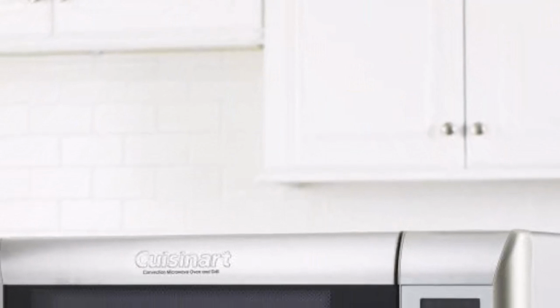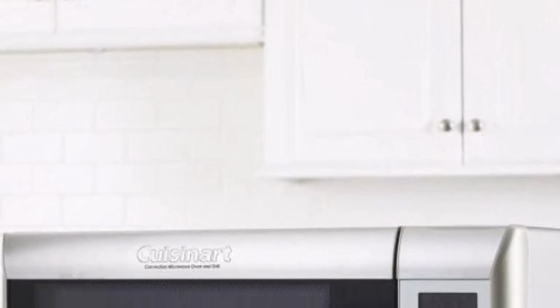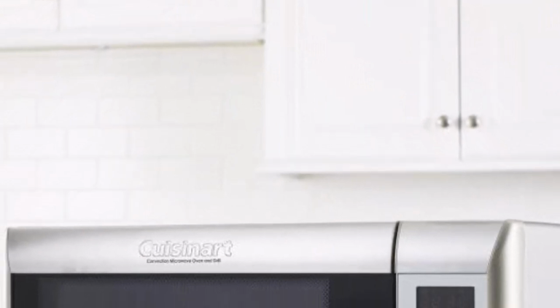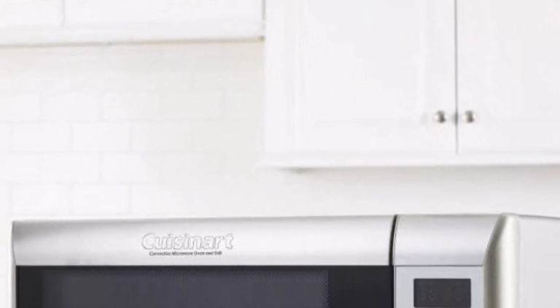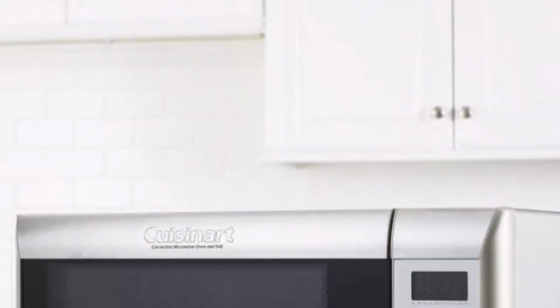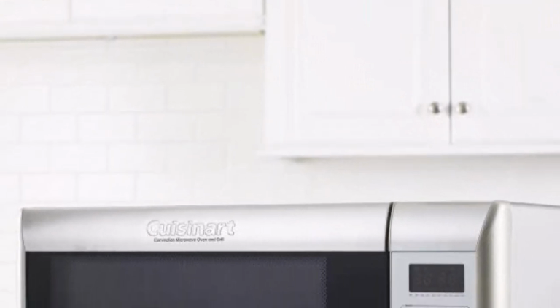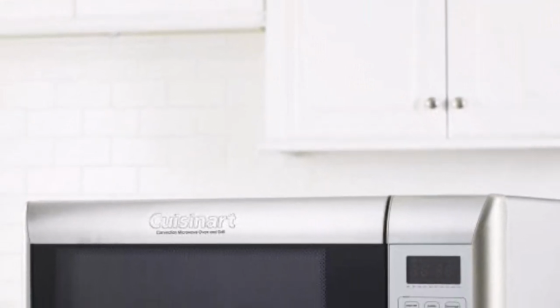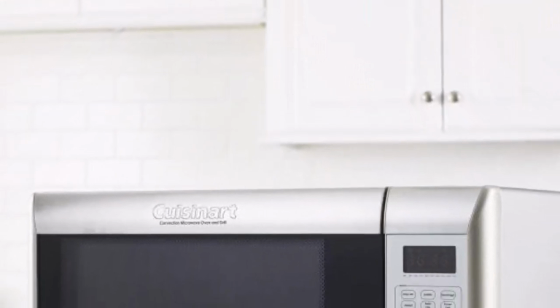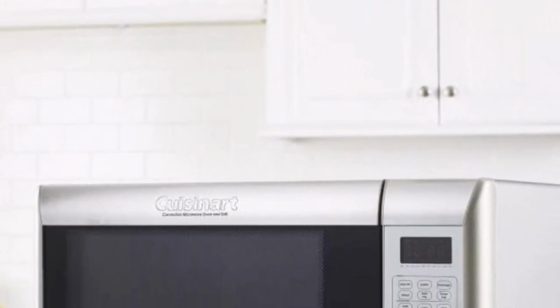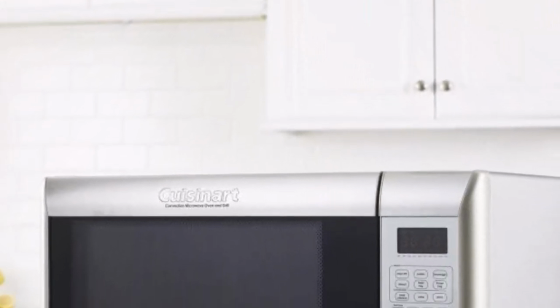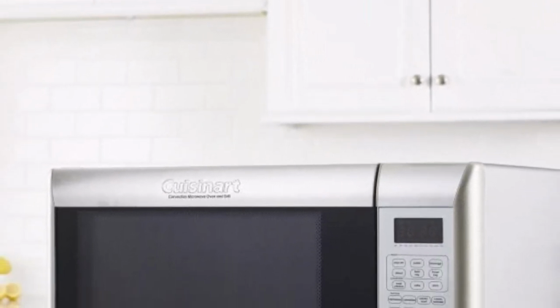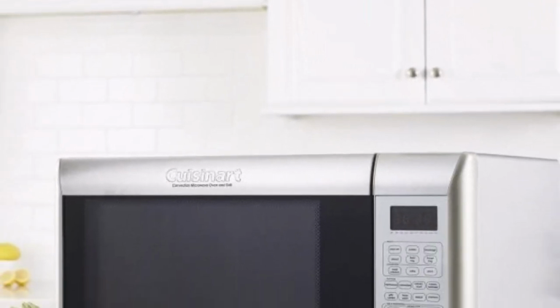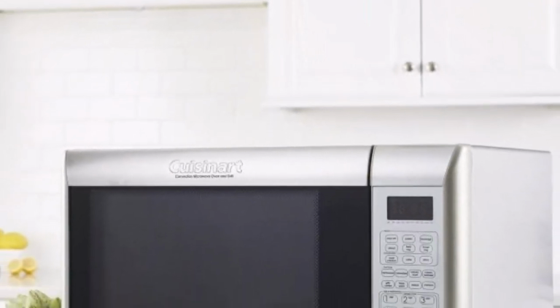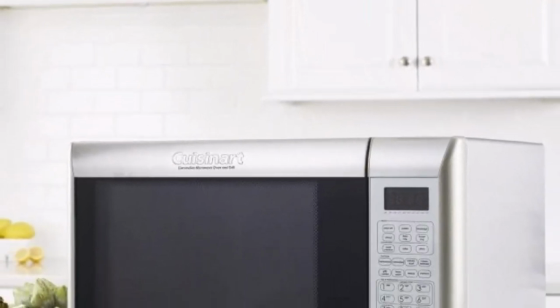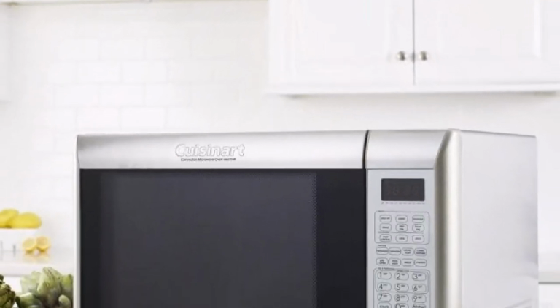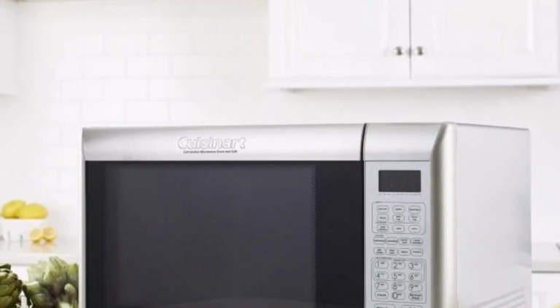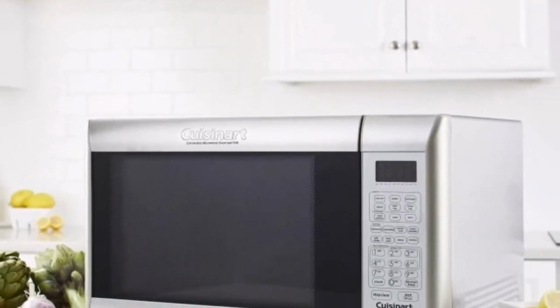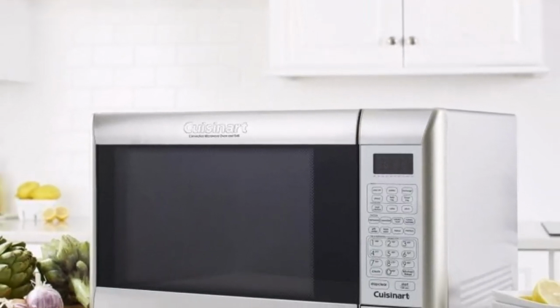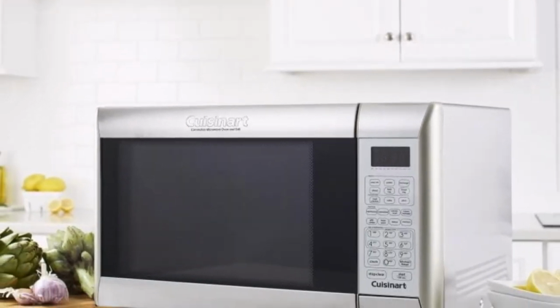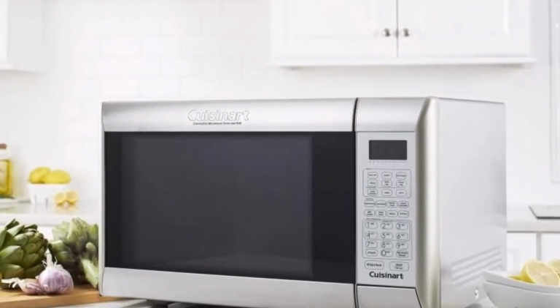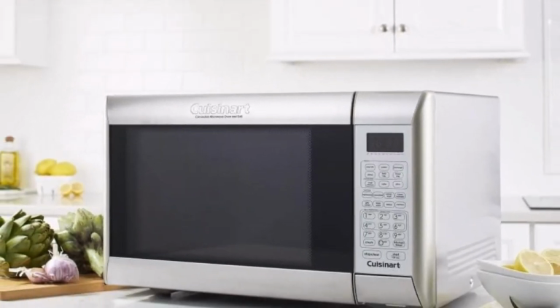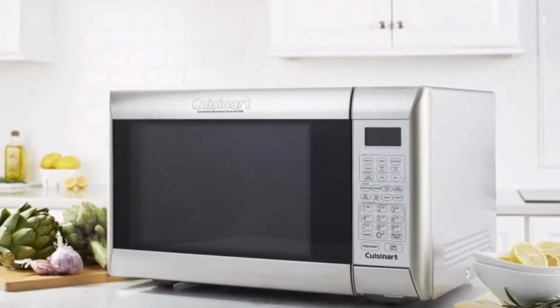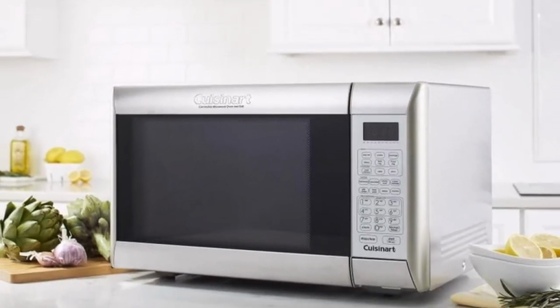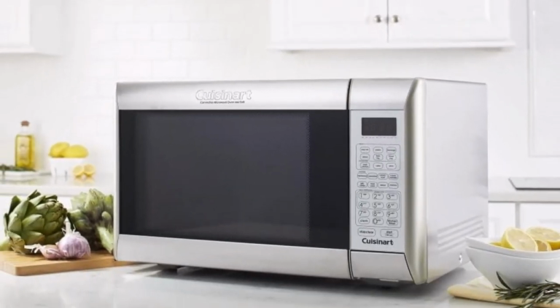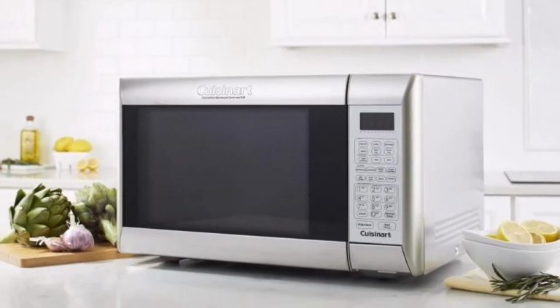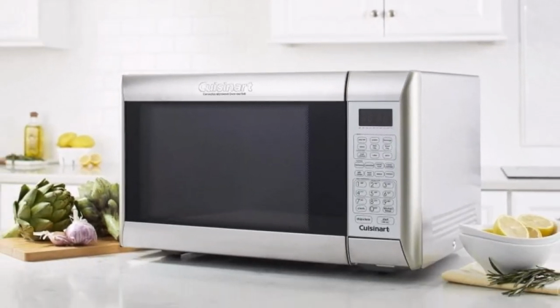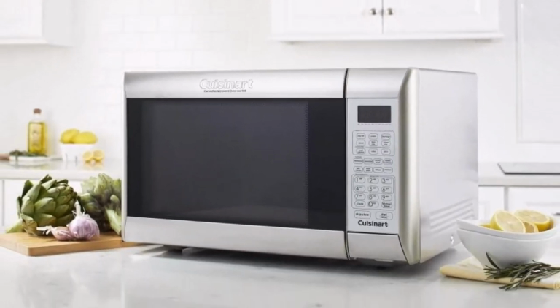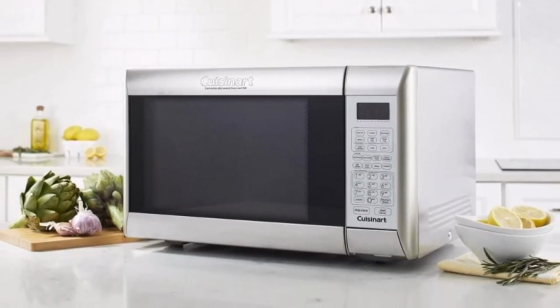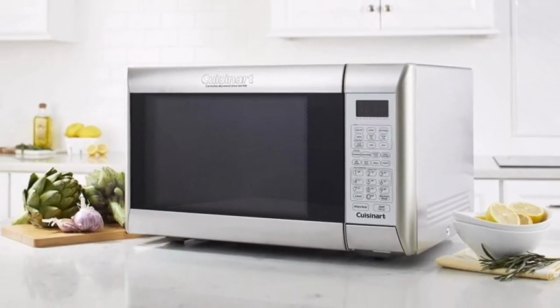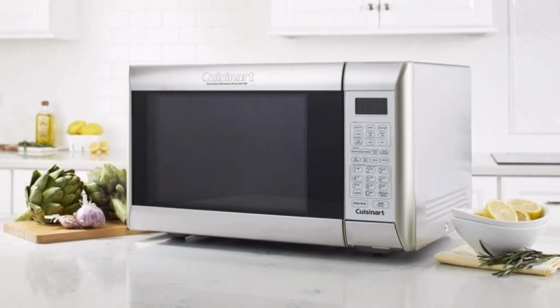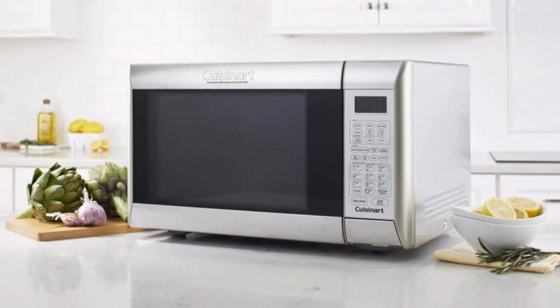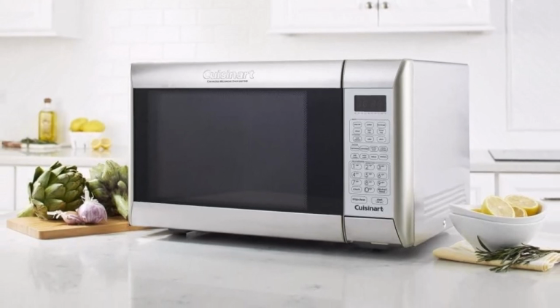However, its convection oven and grill don't cook food as well as a traditional convection oven and grill. Additionally, the button for opening the door is not made of high-quality plastic and easily gets damaged.